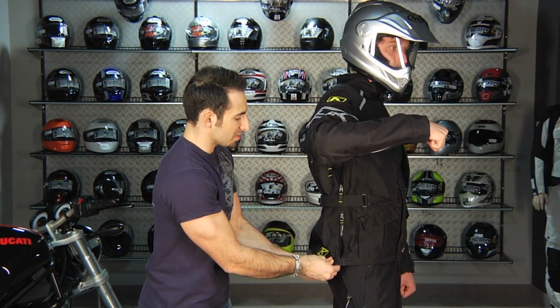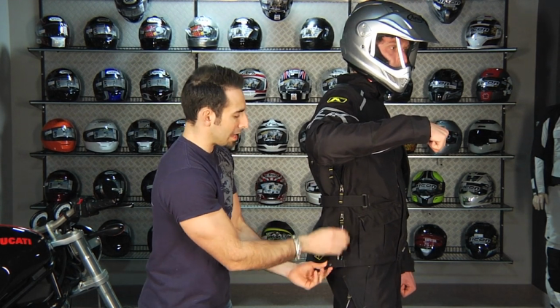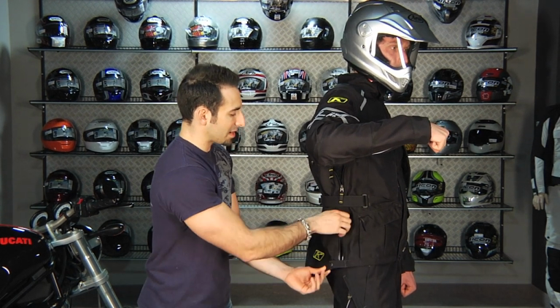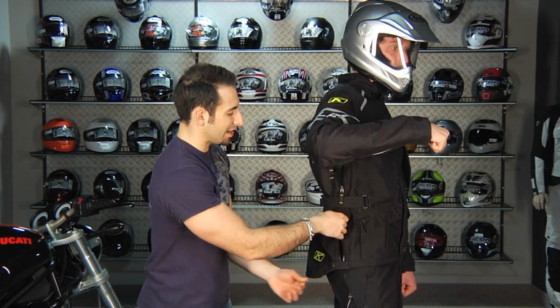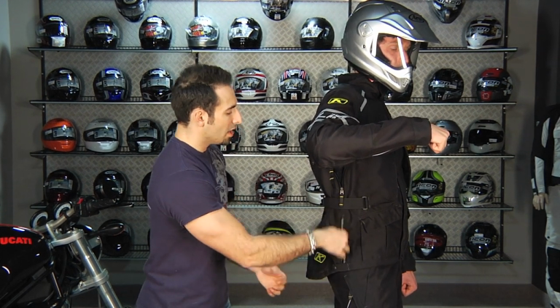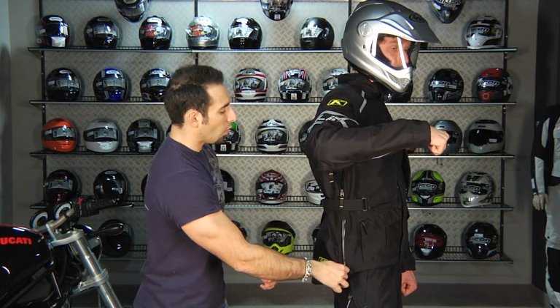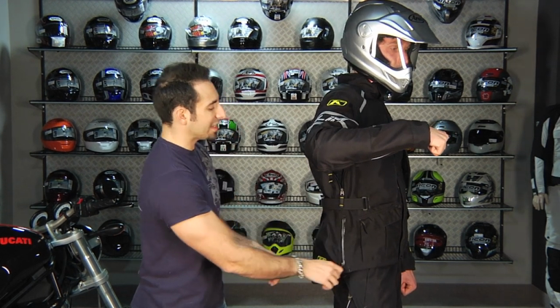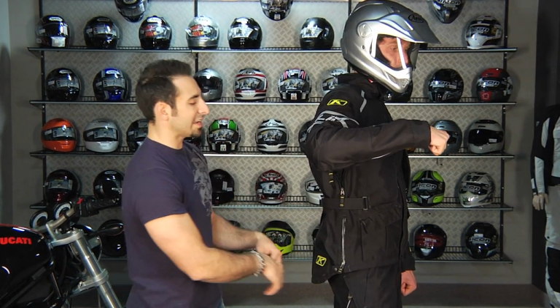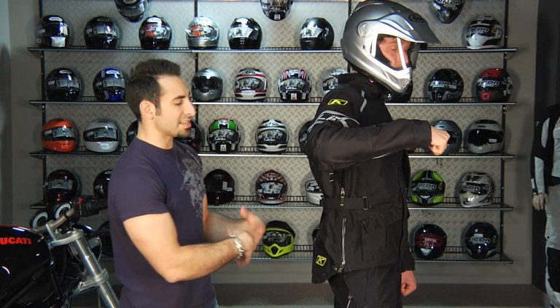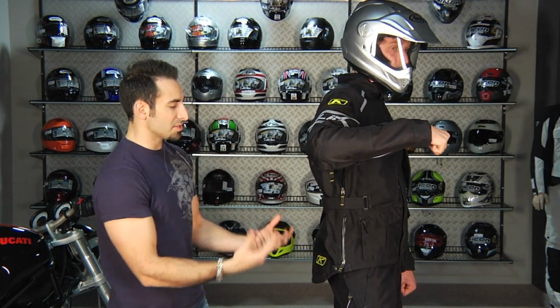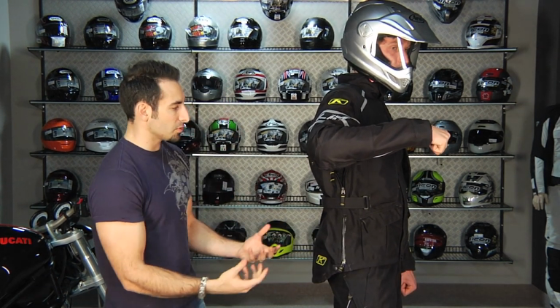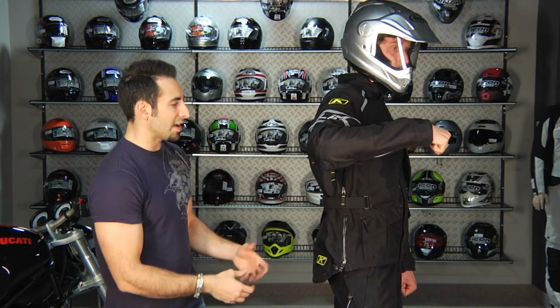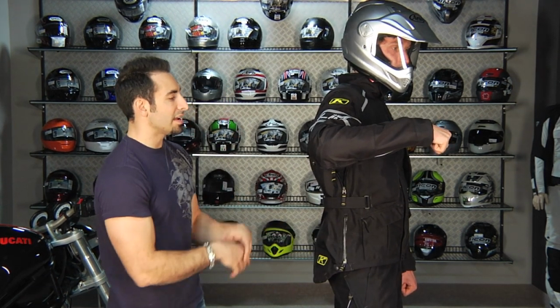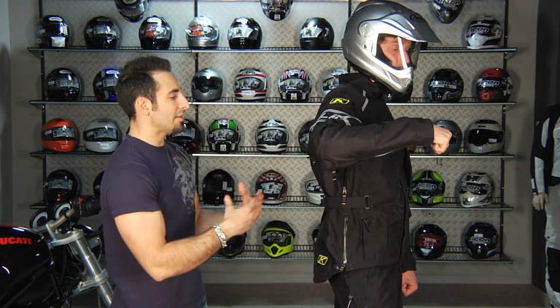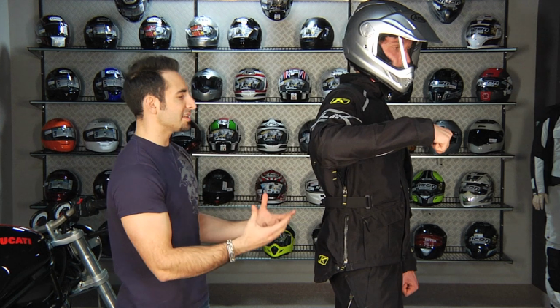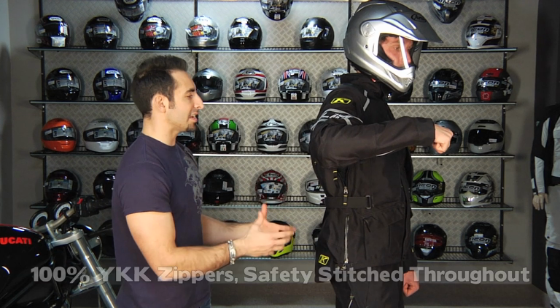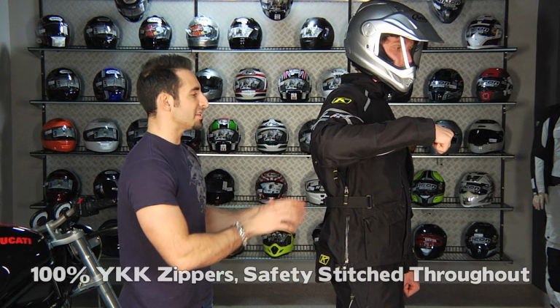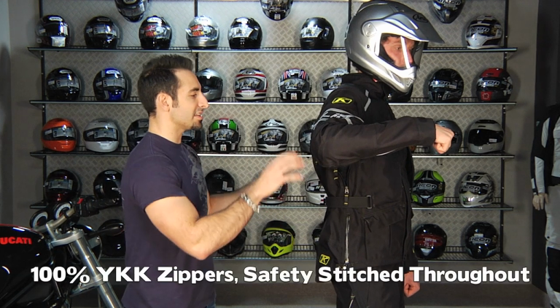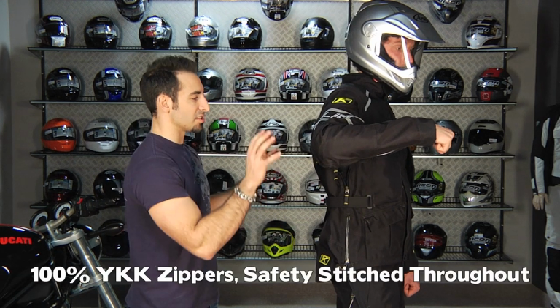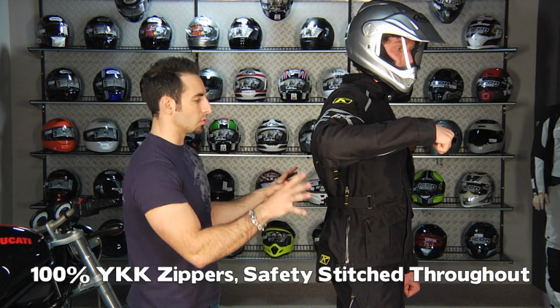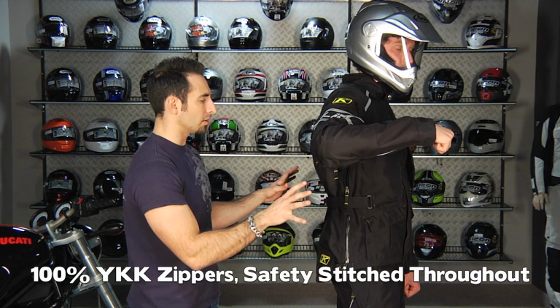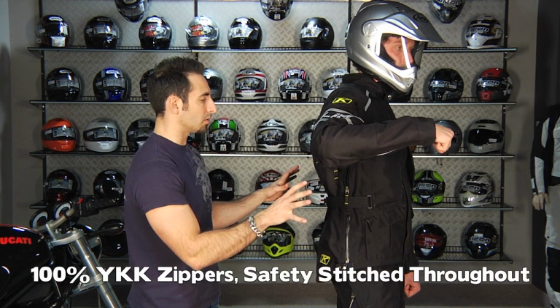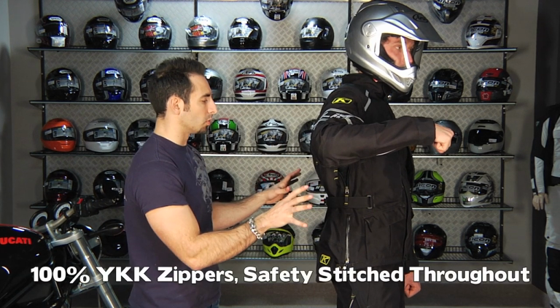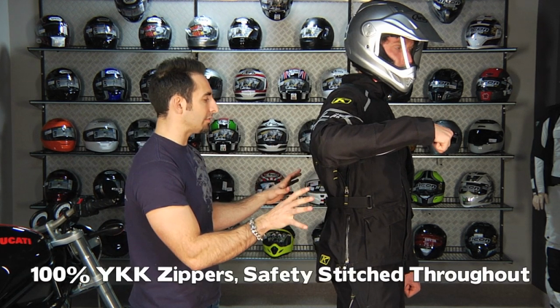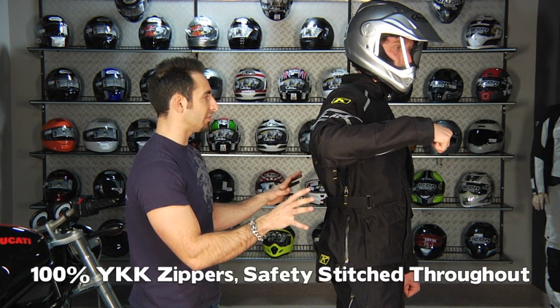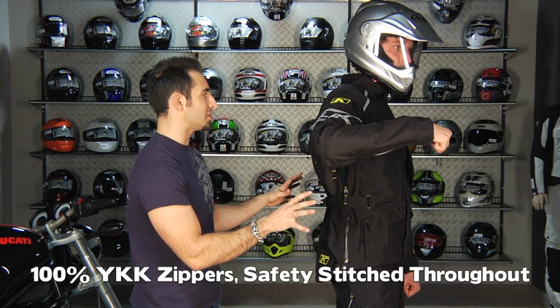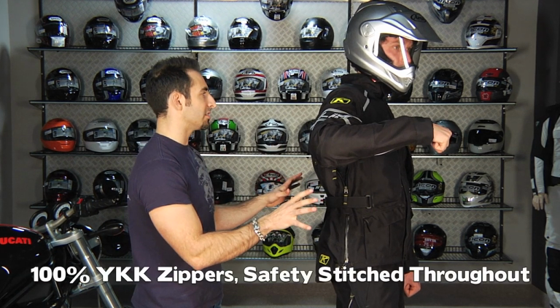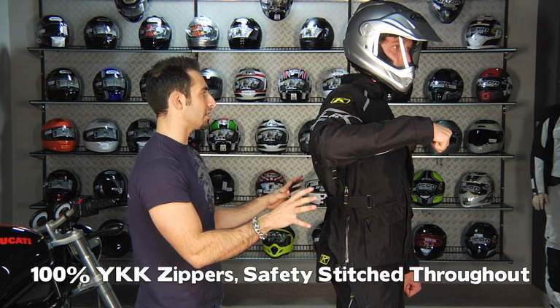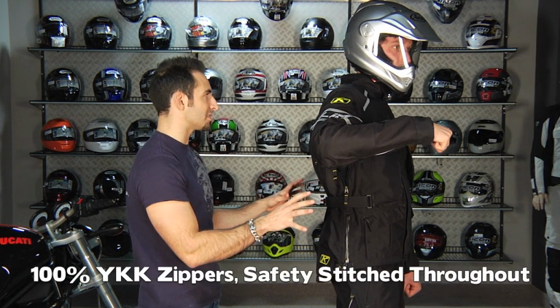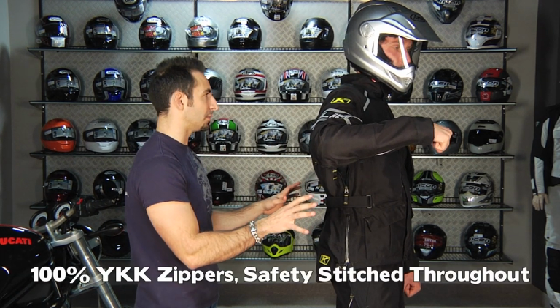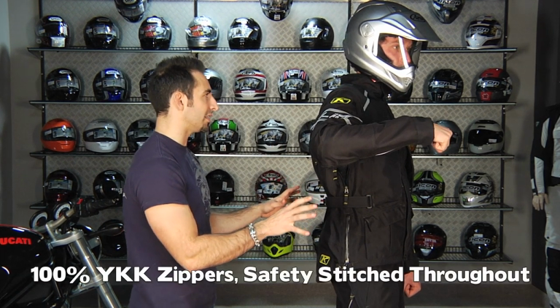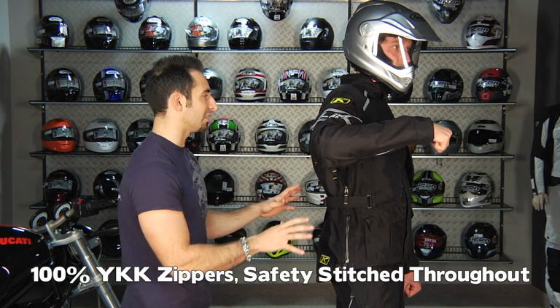YKK zippers throughout, everything safety stitched, and the Gore level of engineering comes into play here.